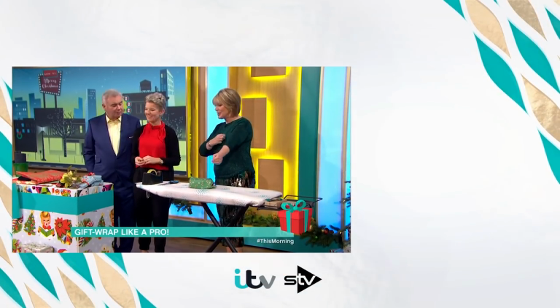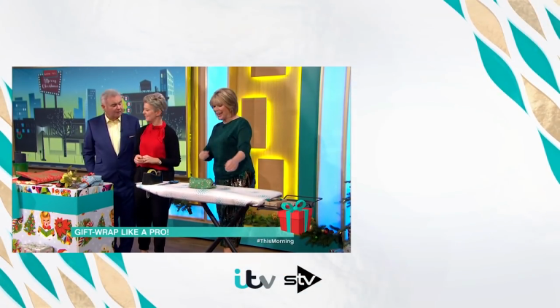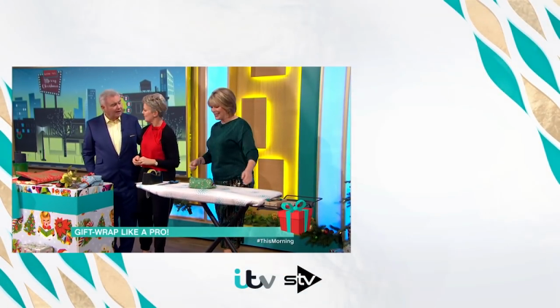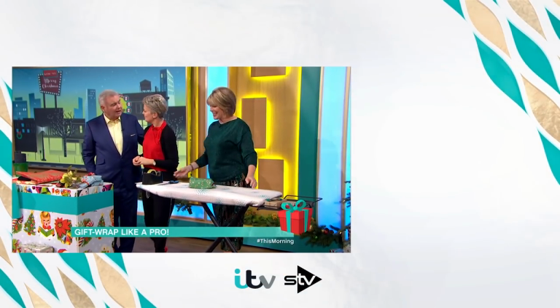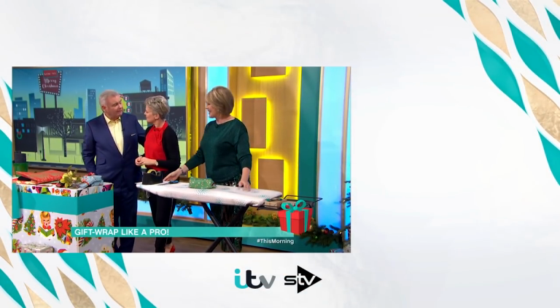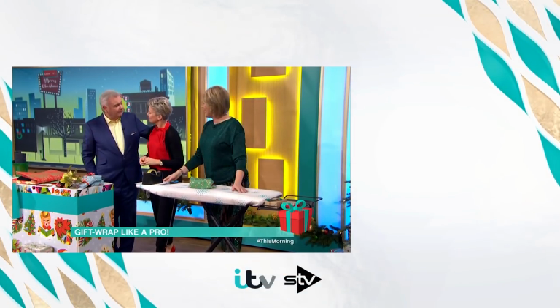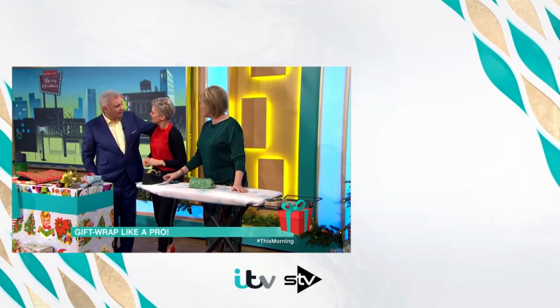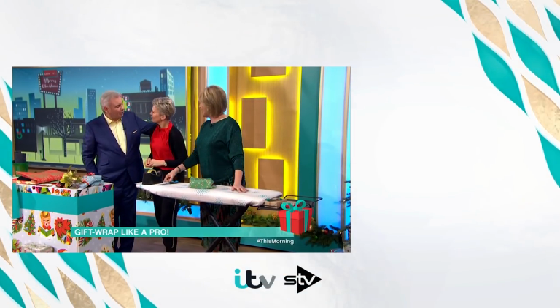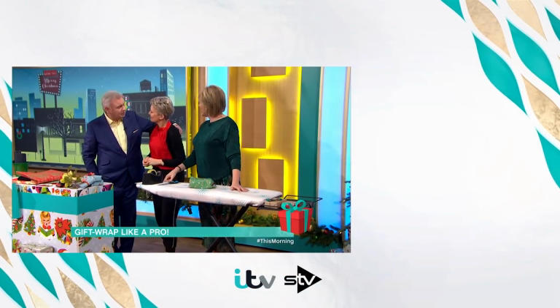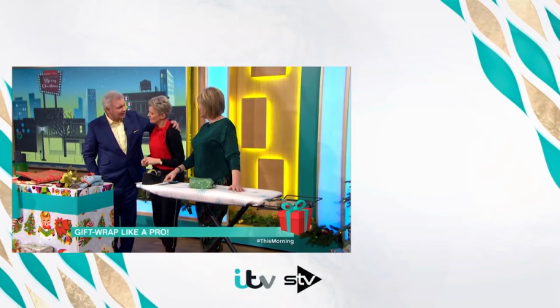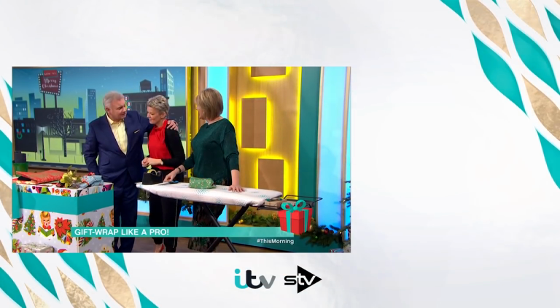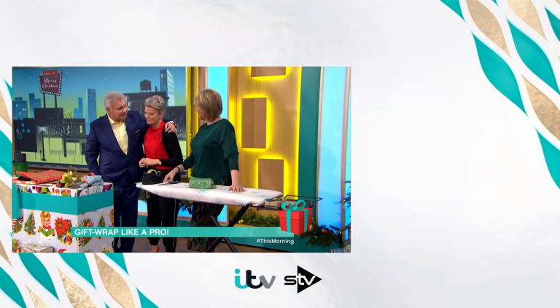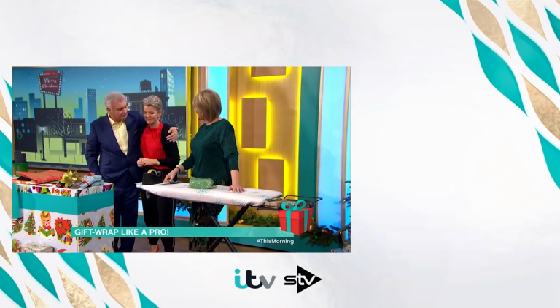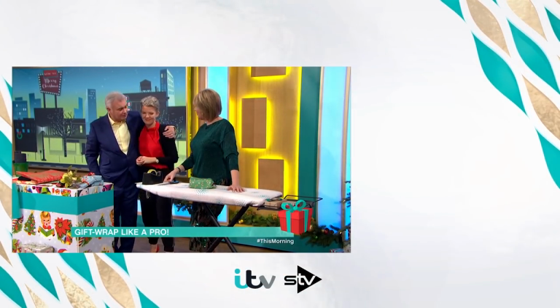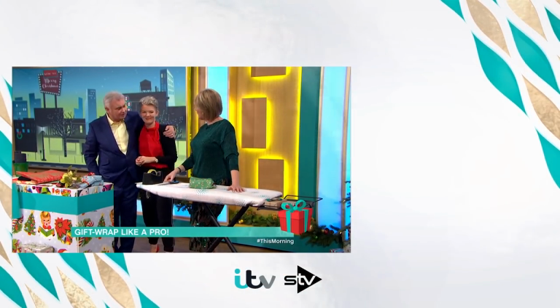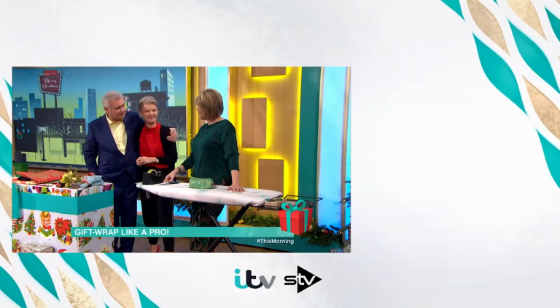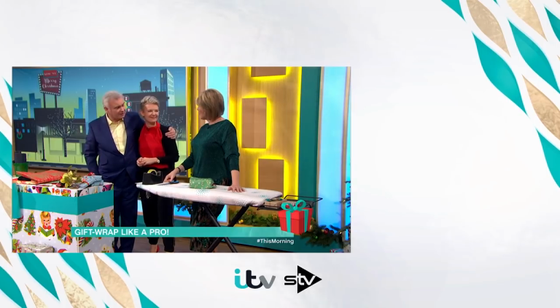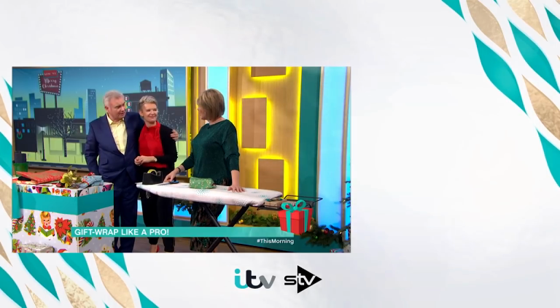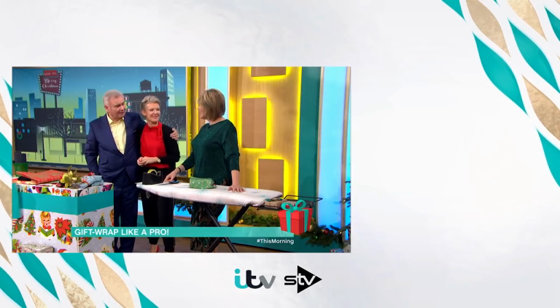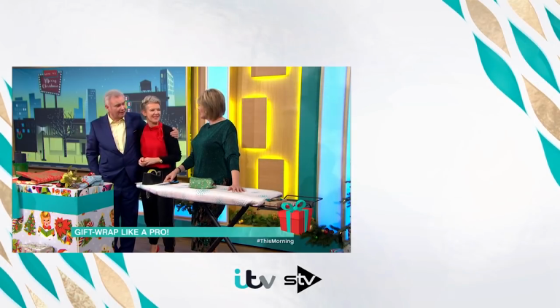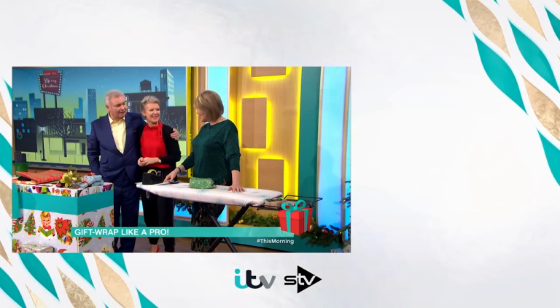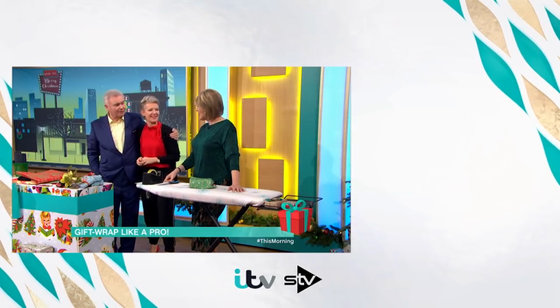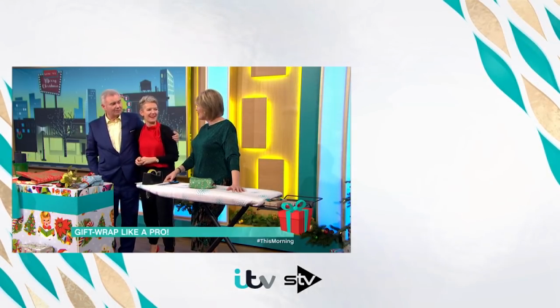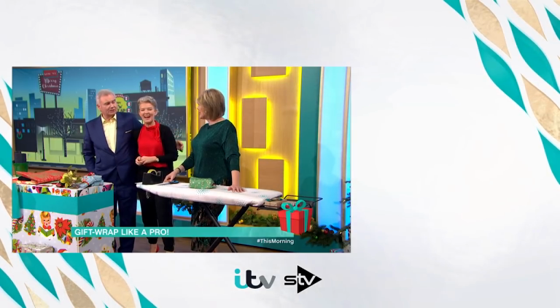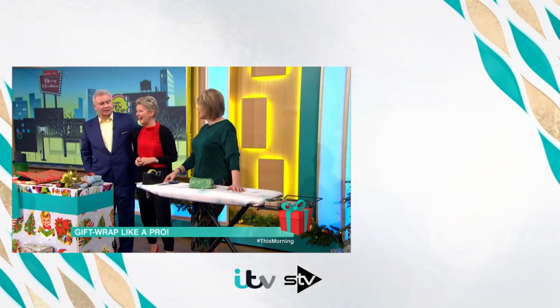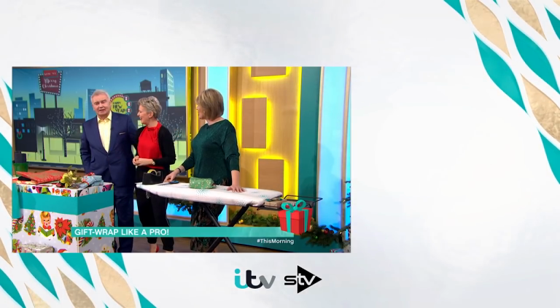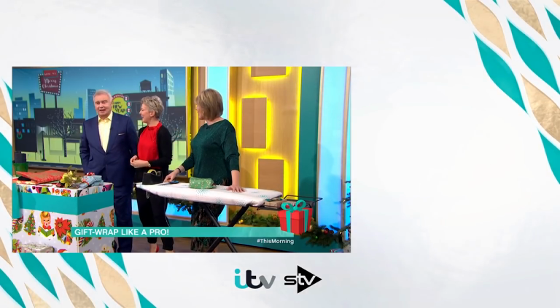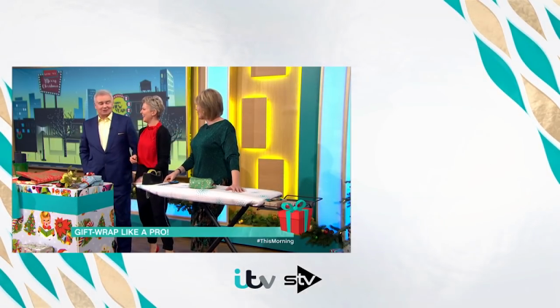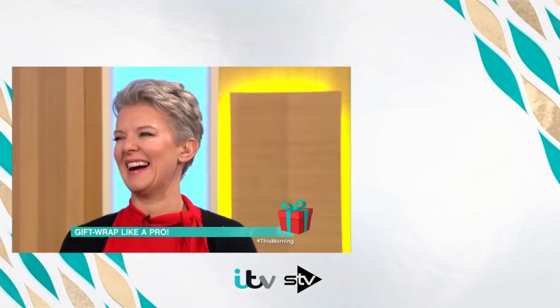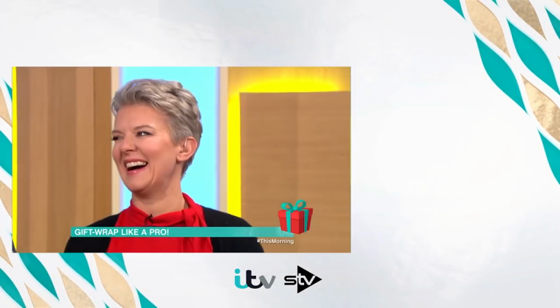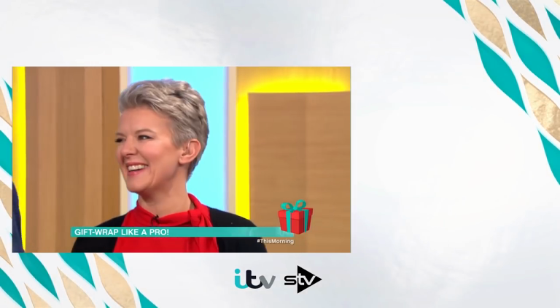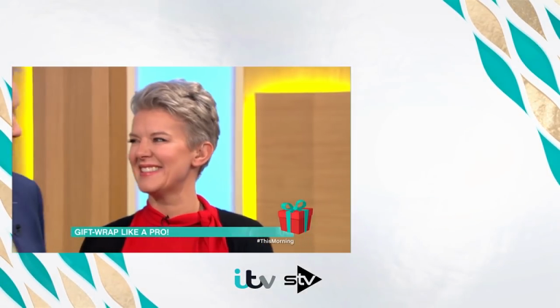We get the gist. Every home should have a Jane for Christmas - that's what I think. You definitely need a Jane with your wrapping skills.